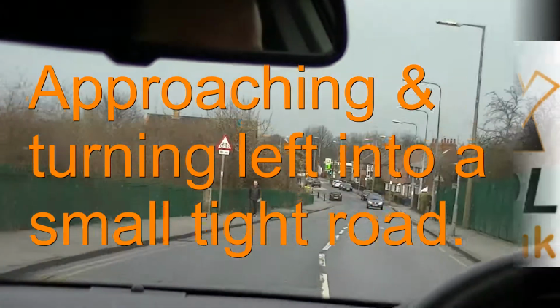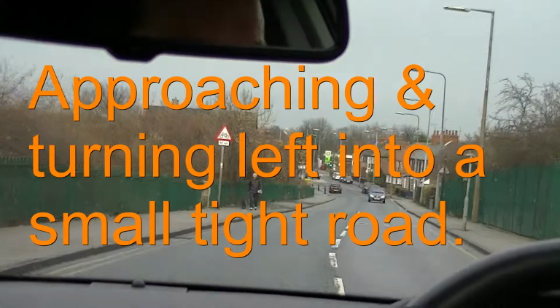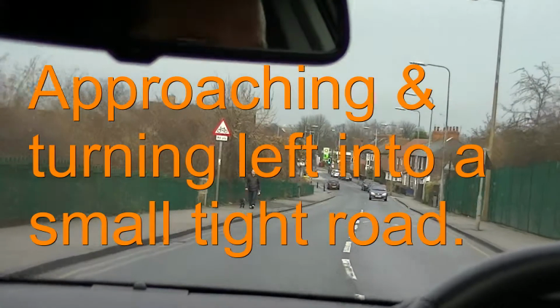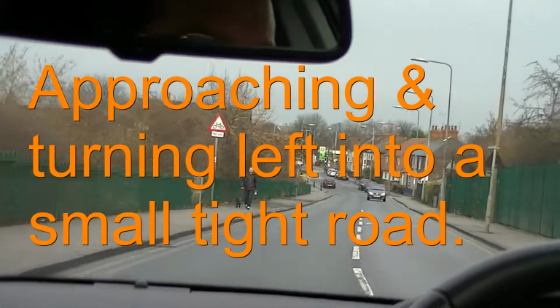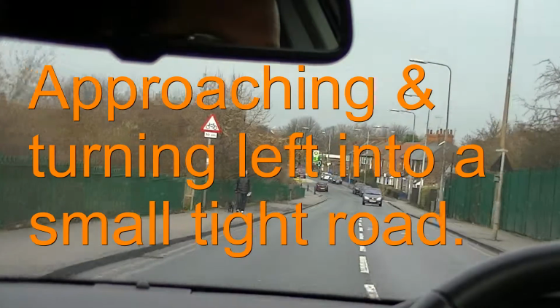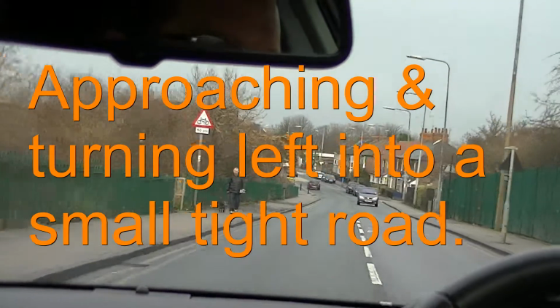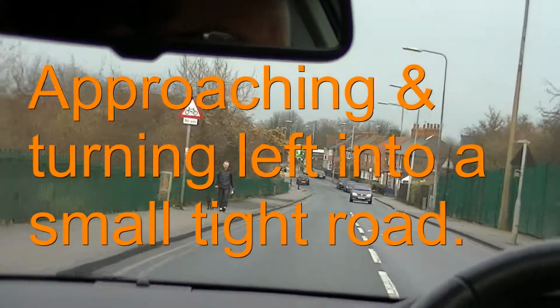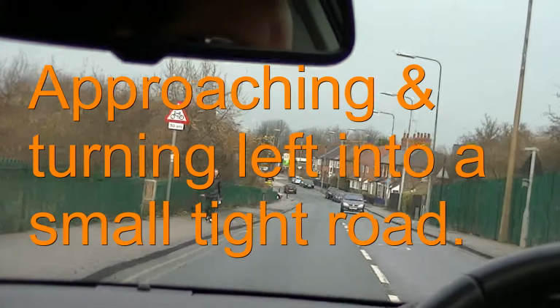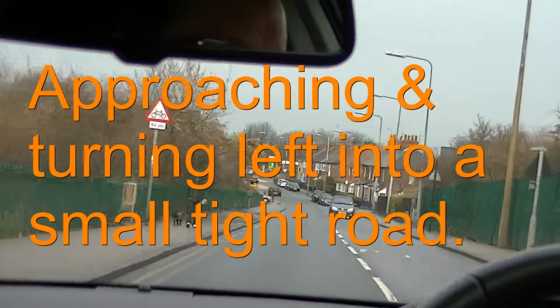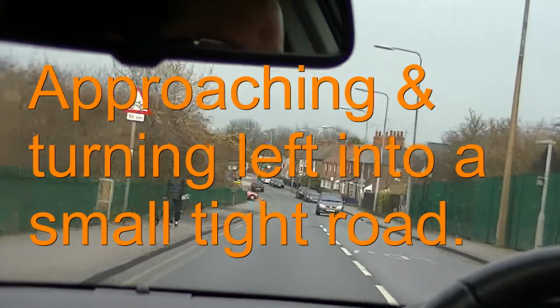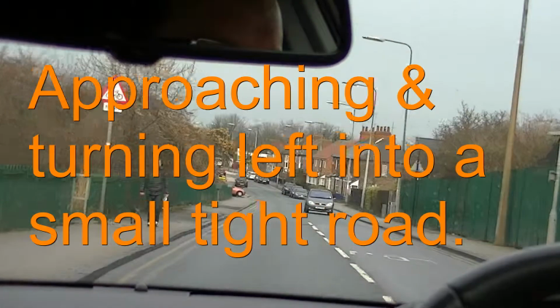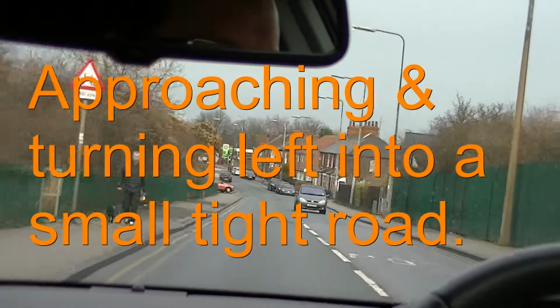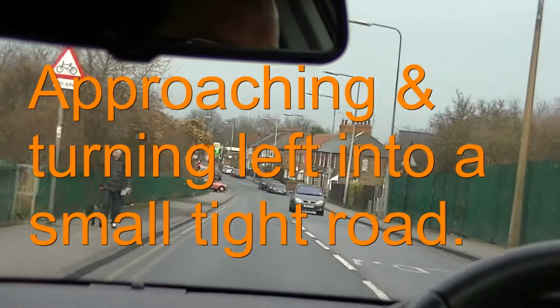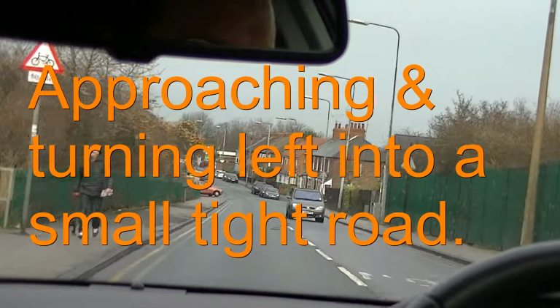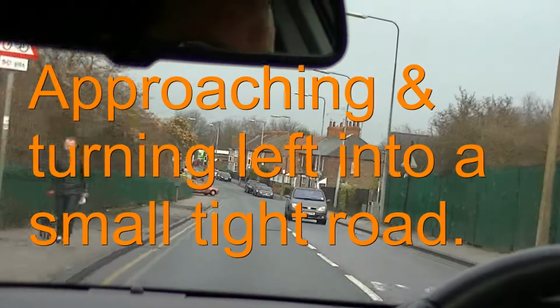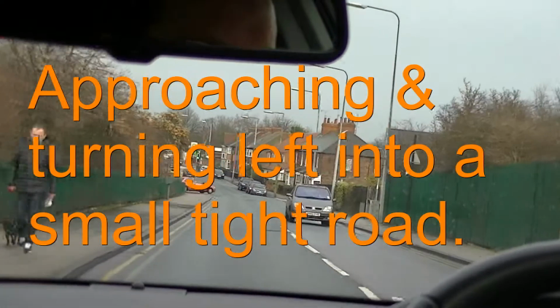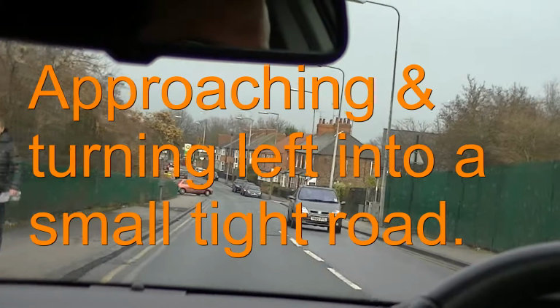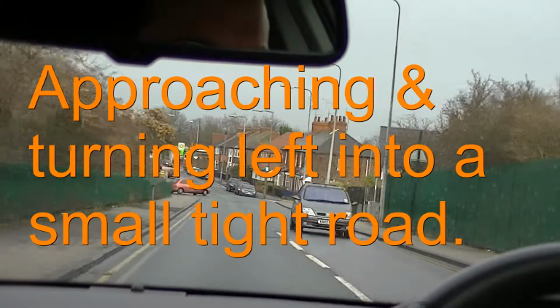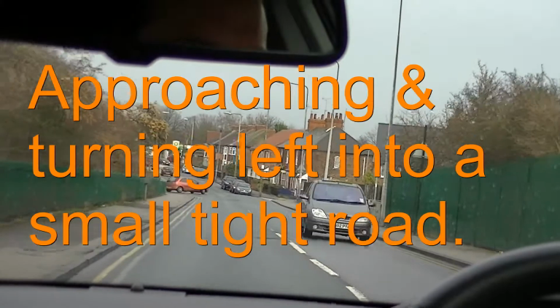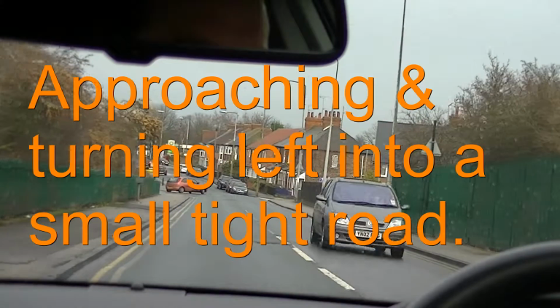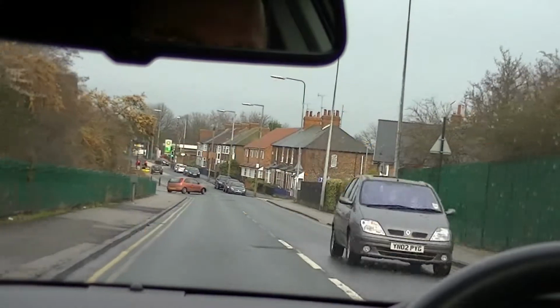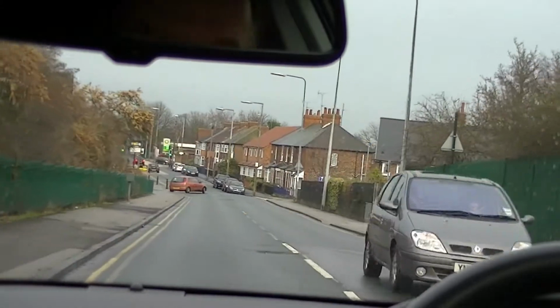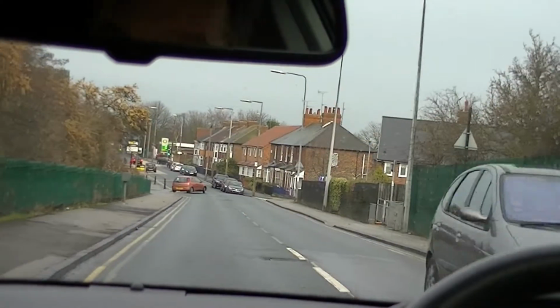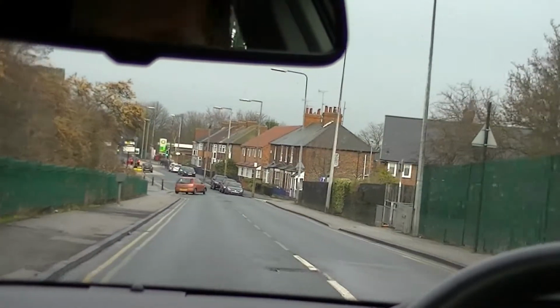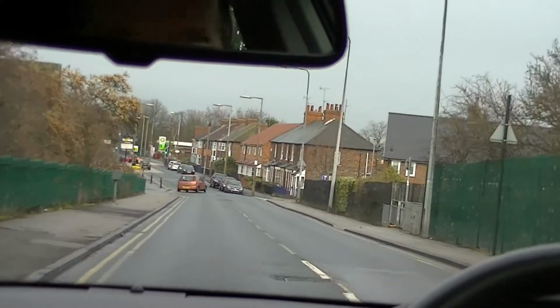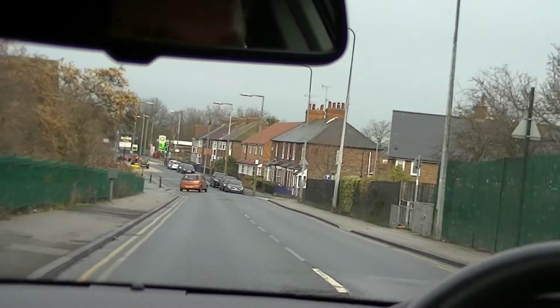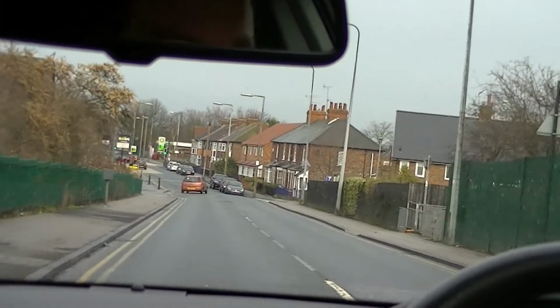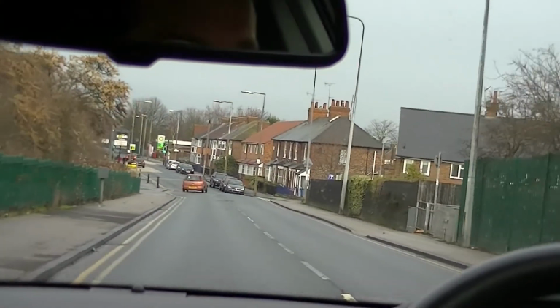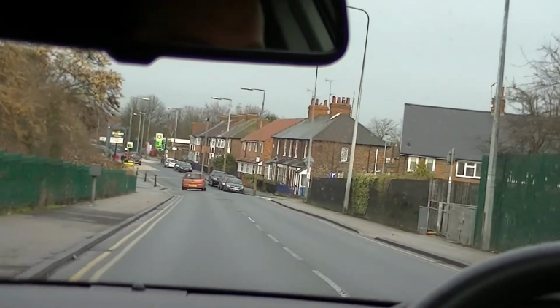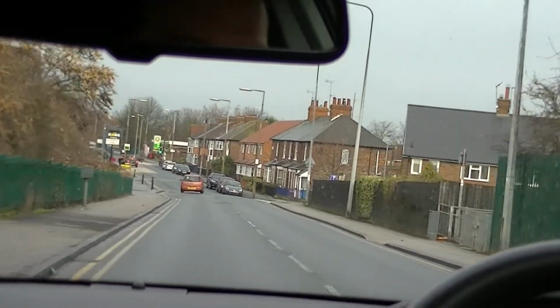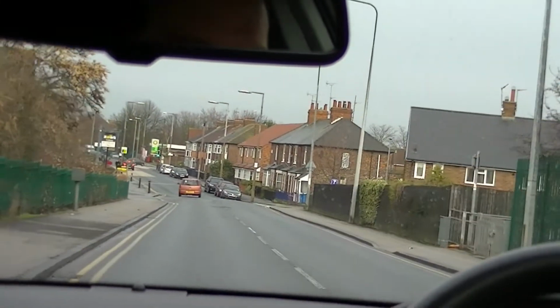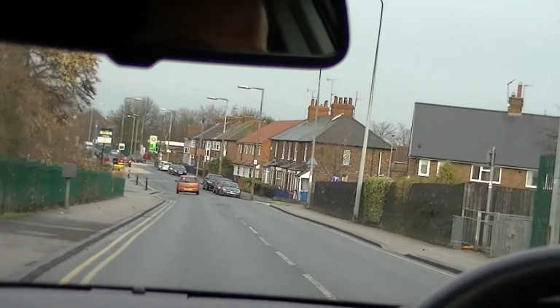We're going to have a look at a tight left turn approaching a left junction. So we're going to check our mirrors and signal left.